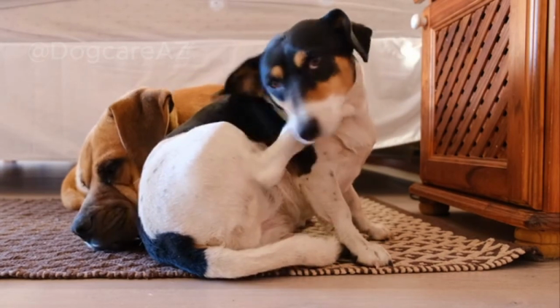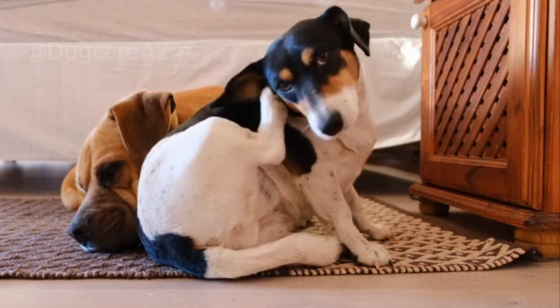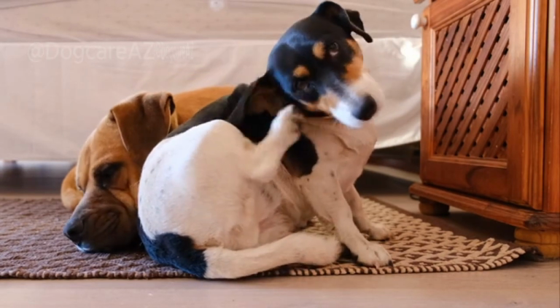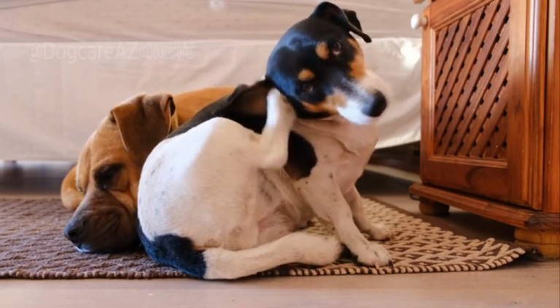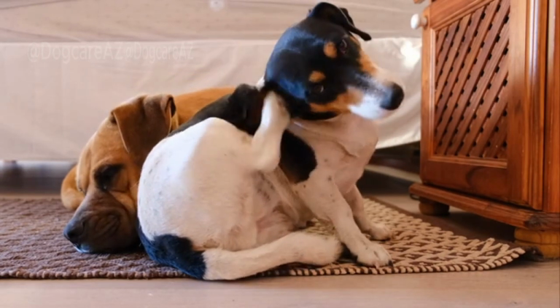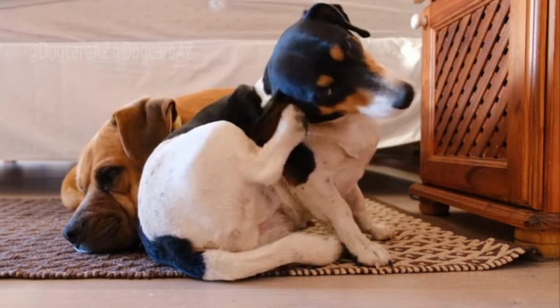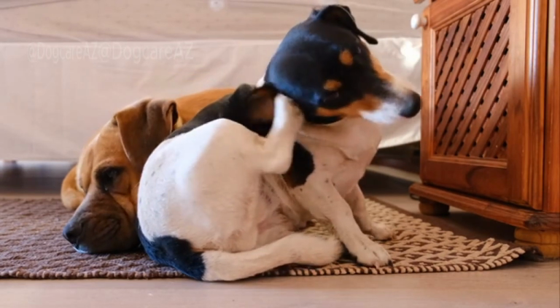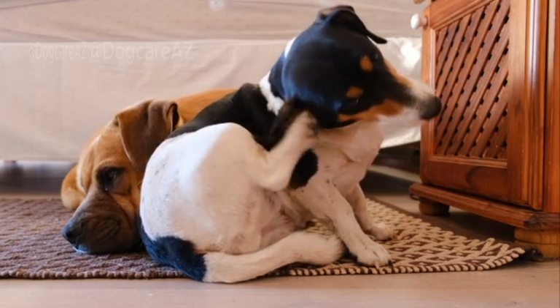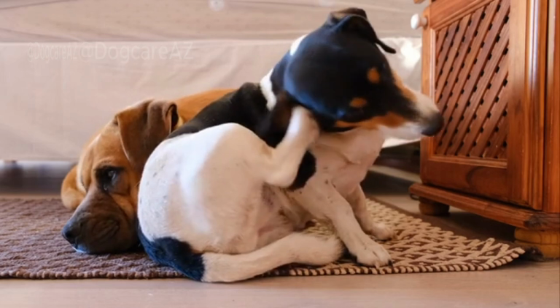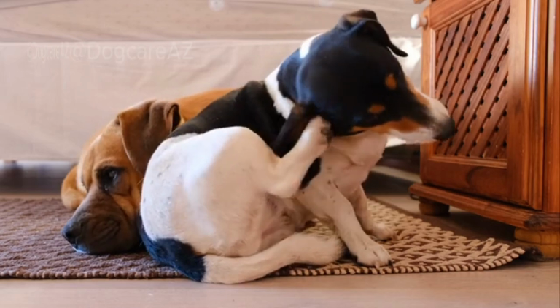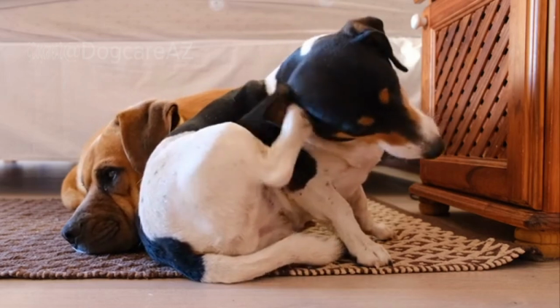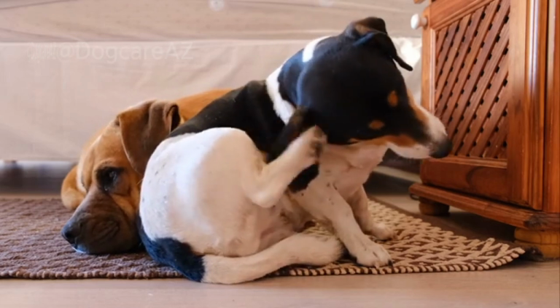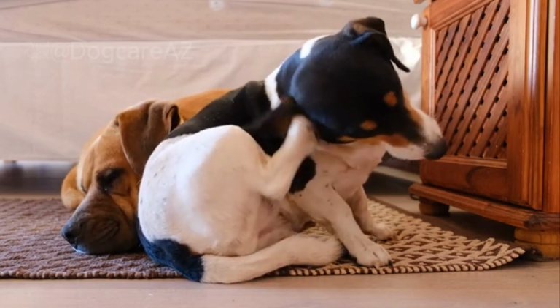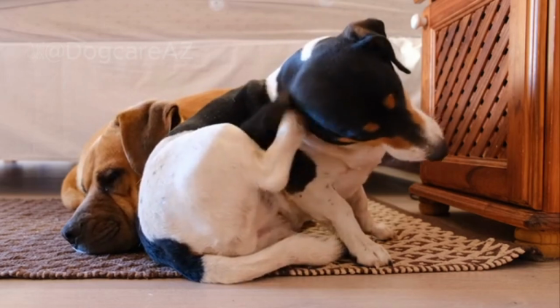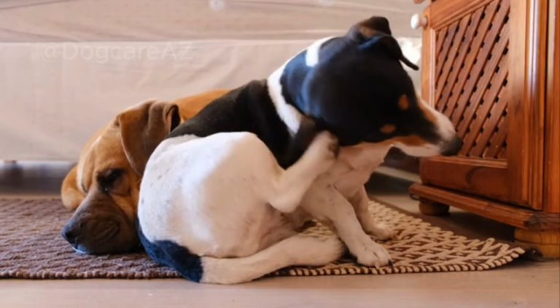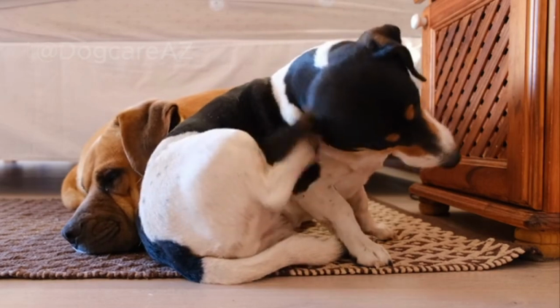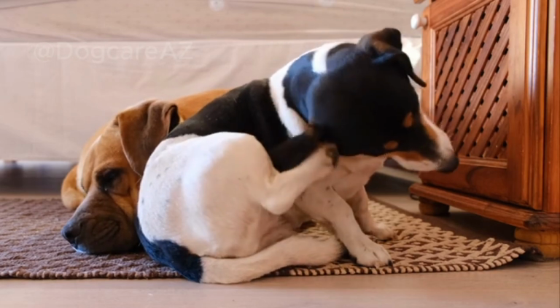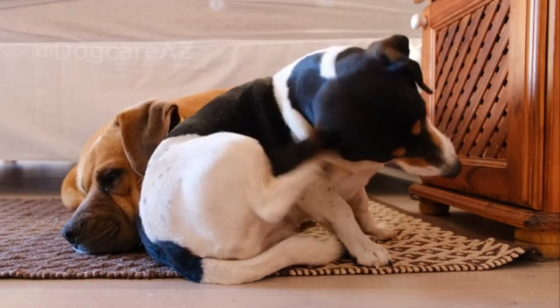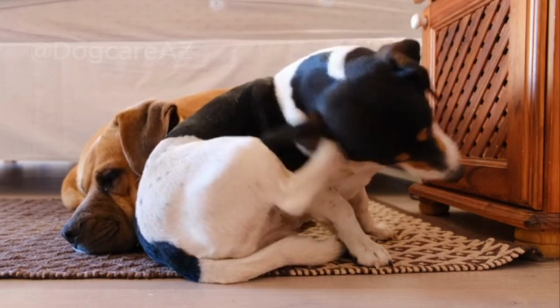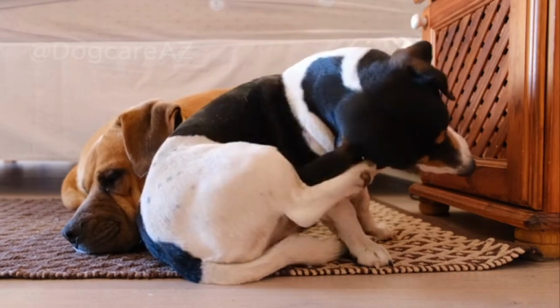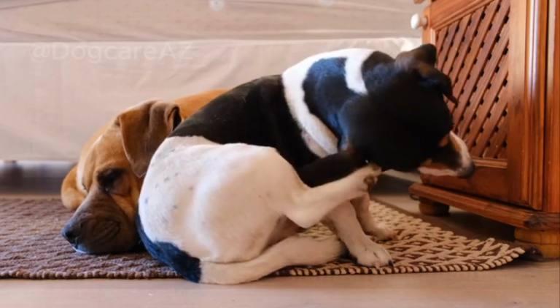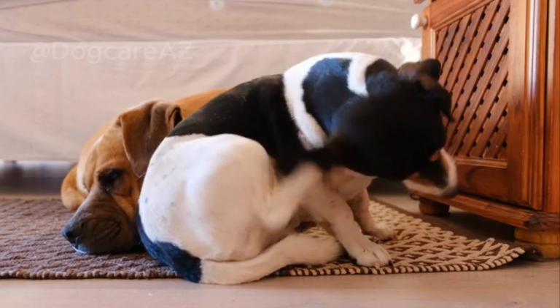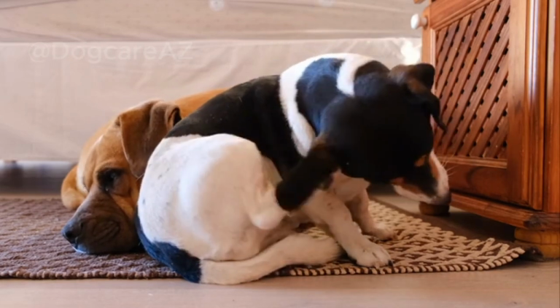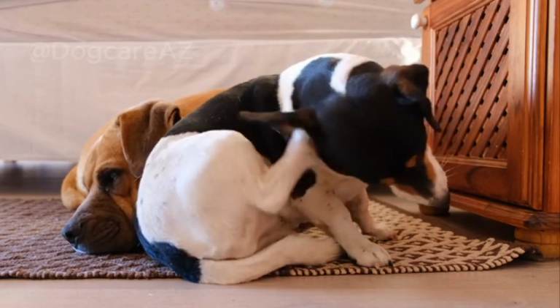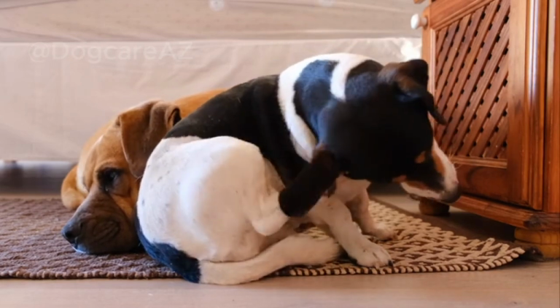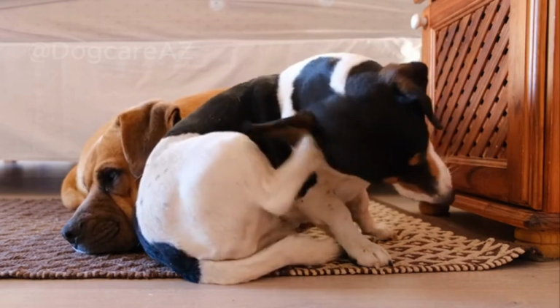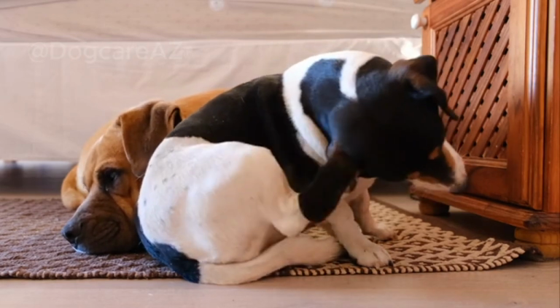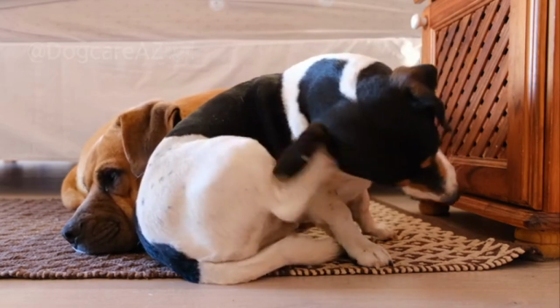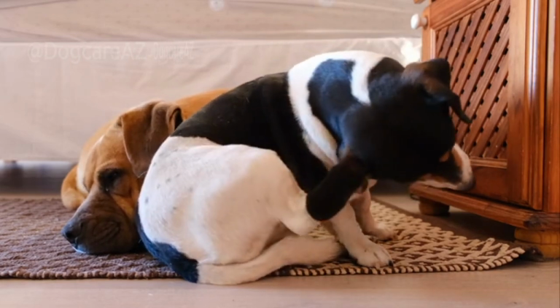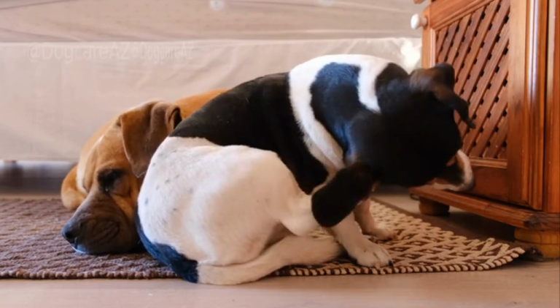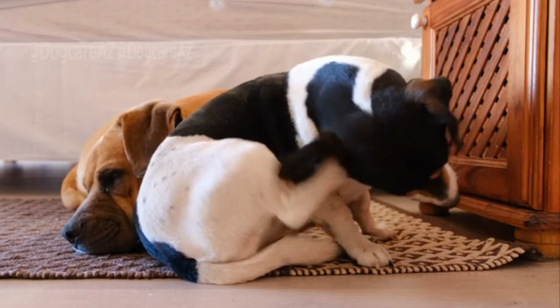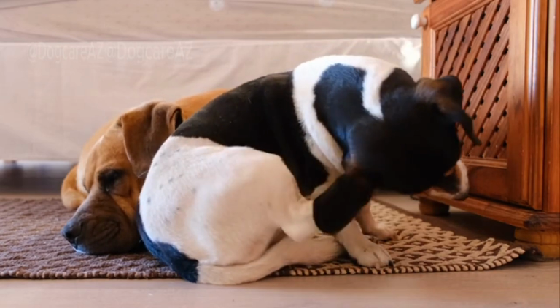By understanding your dog's body language, you can better respond to their needs and provide a supportive environment.